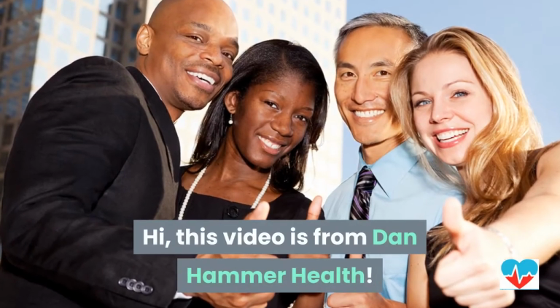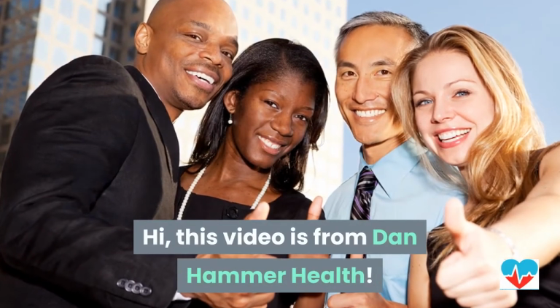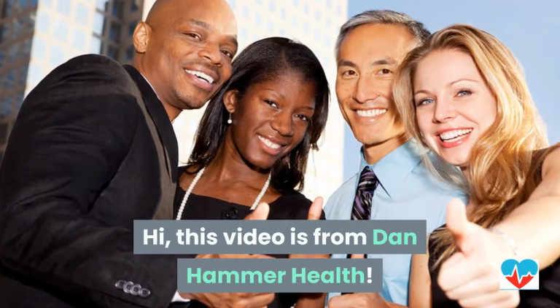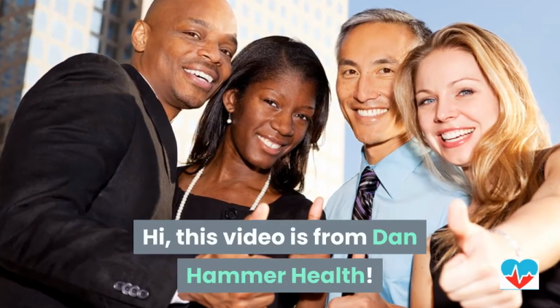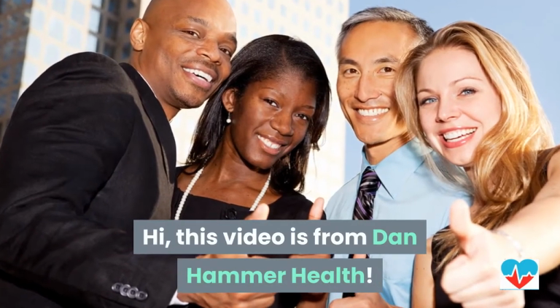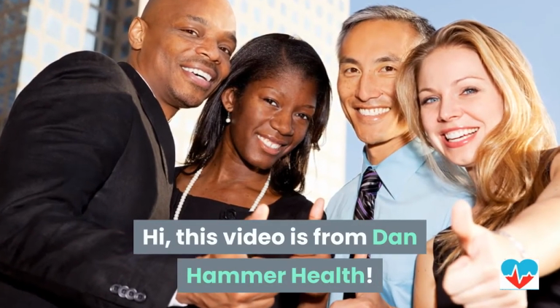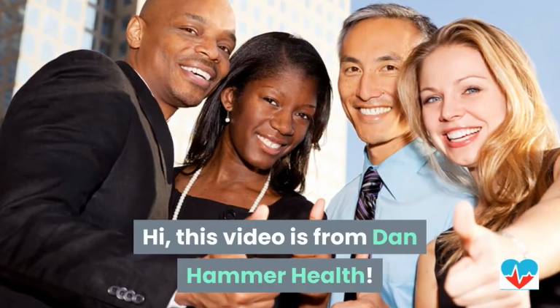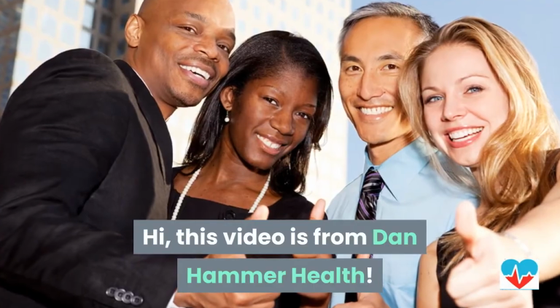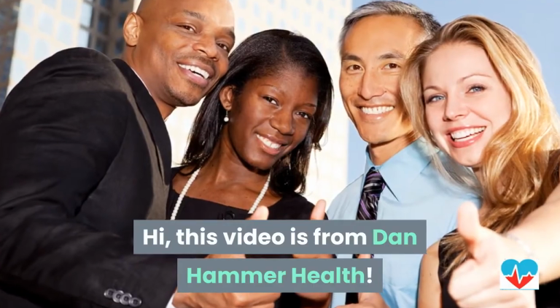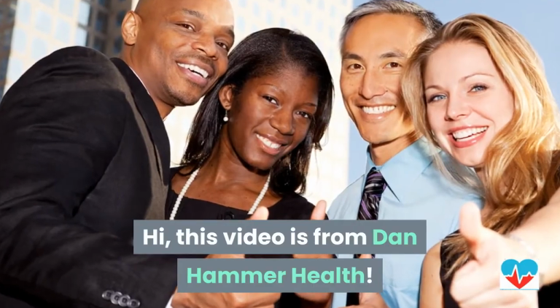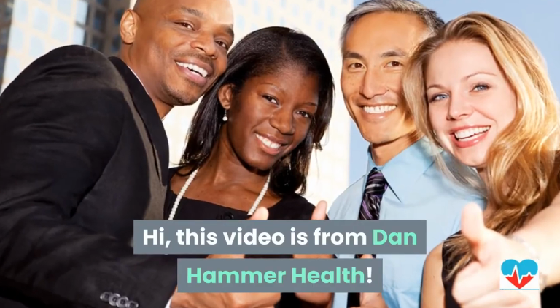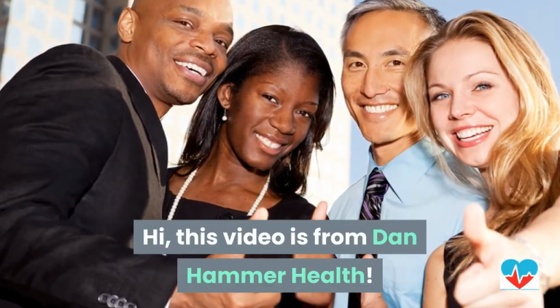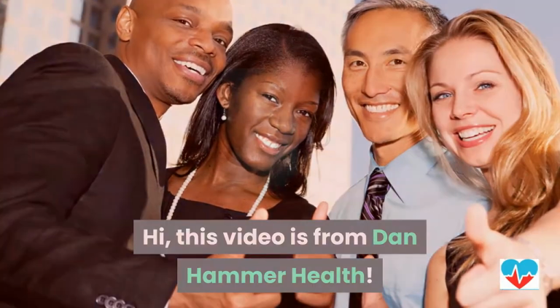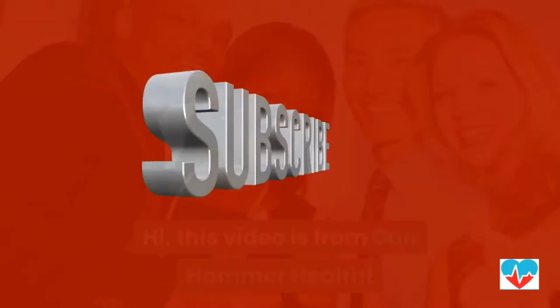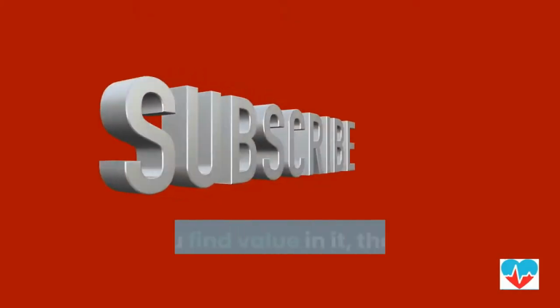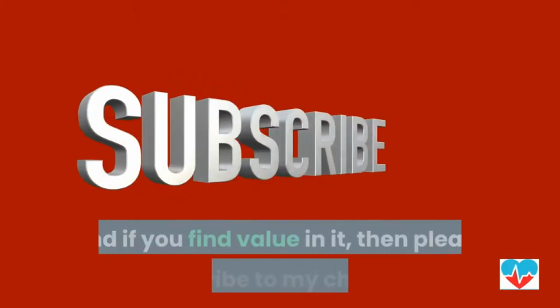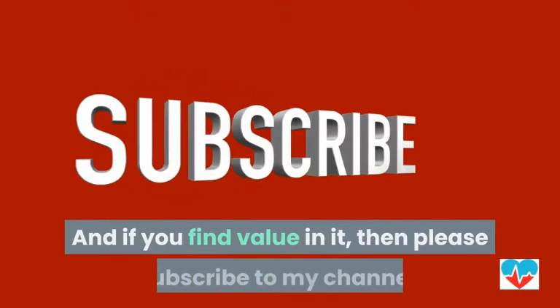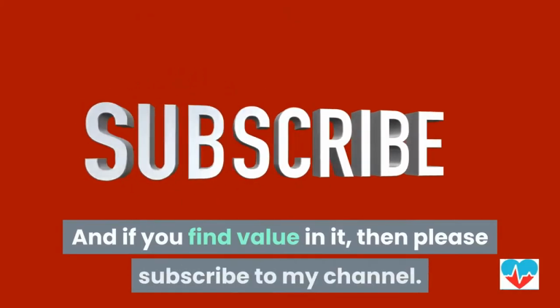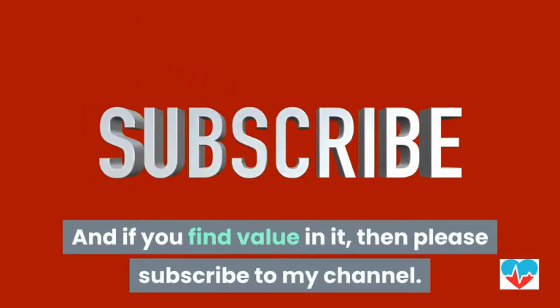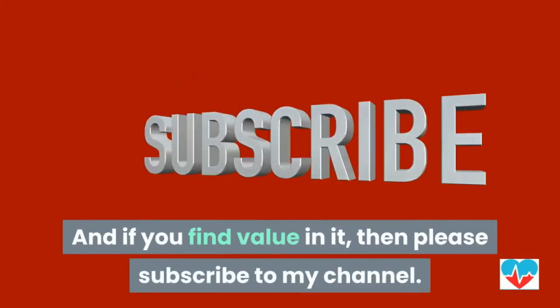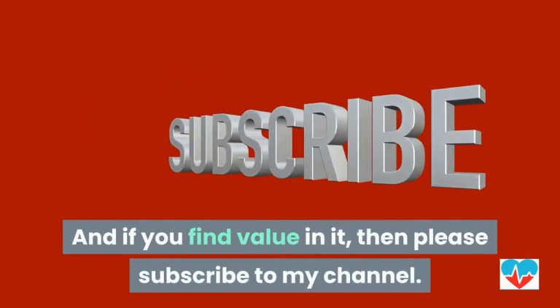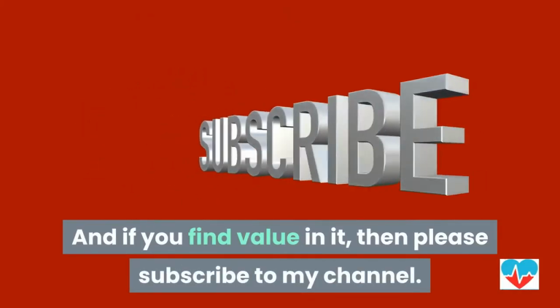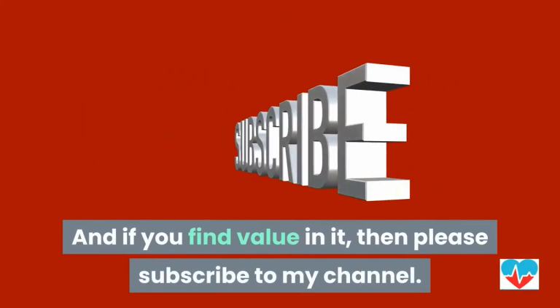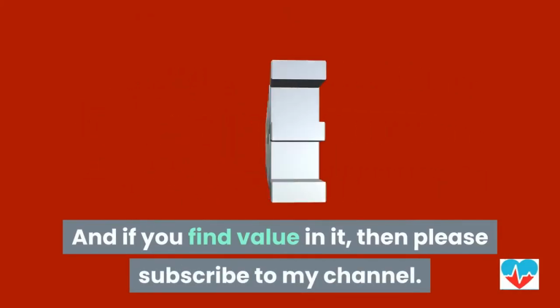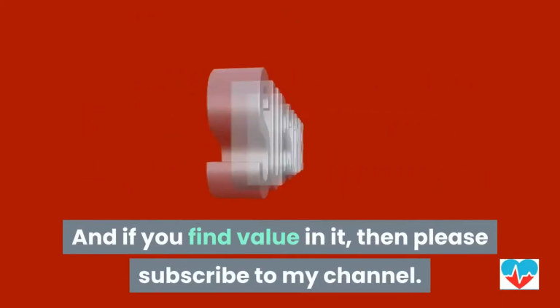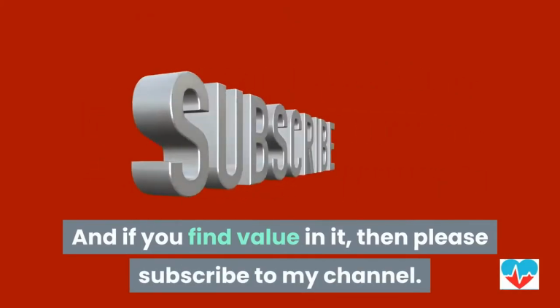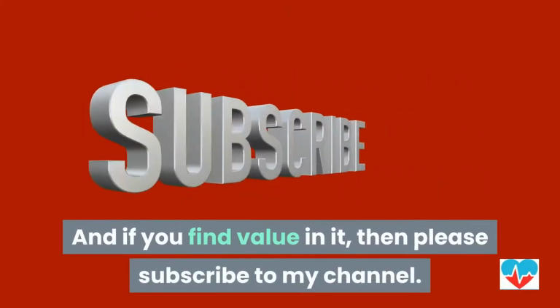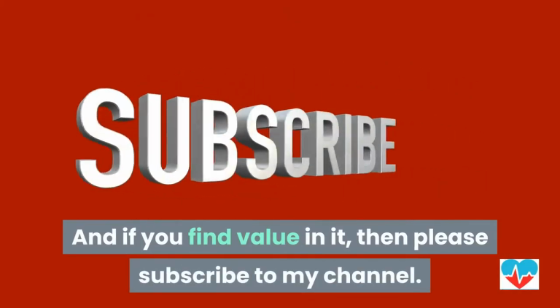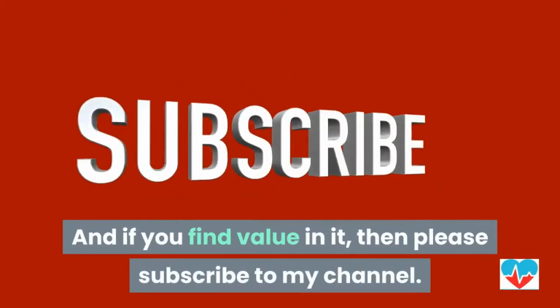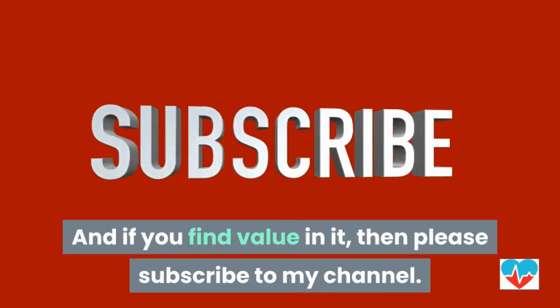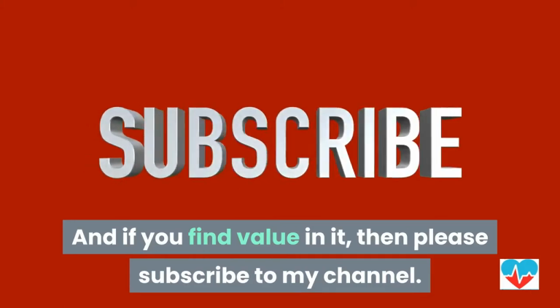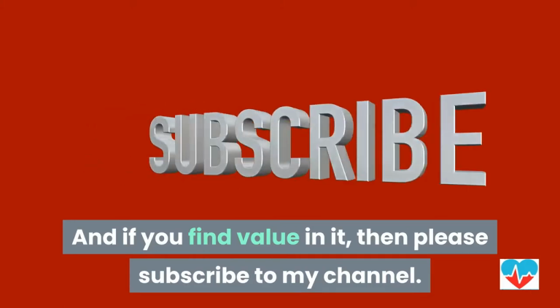This video is from Dan Hammer Health, and if you find value in it, then please subscribe to my channel.